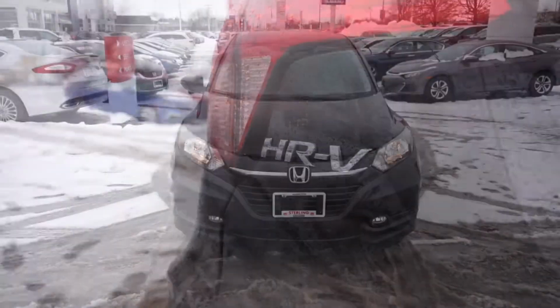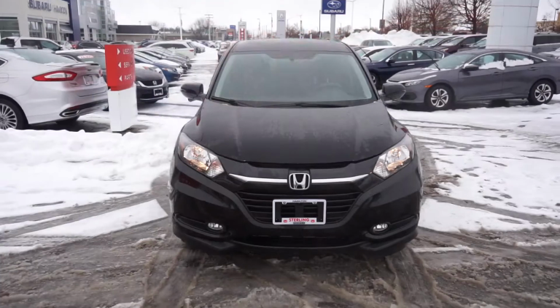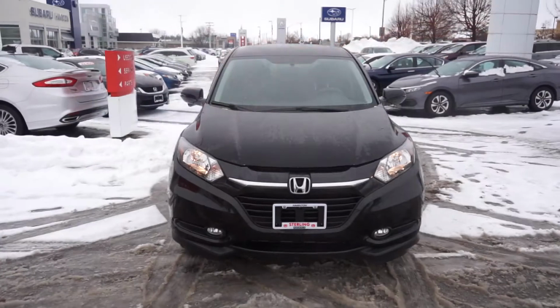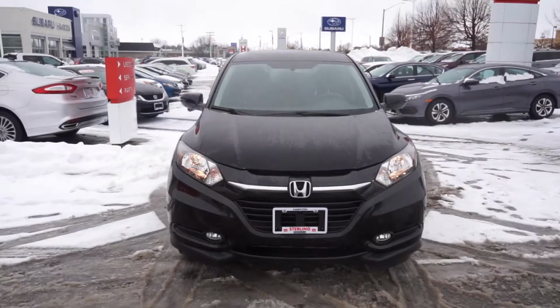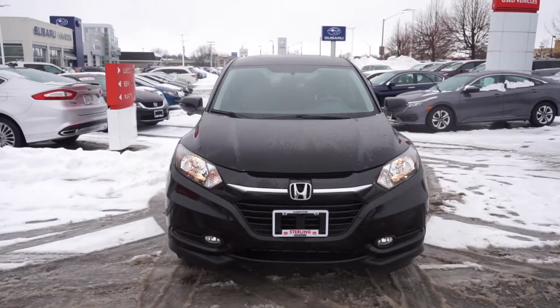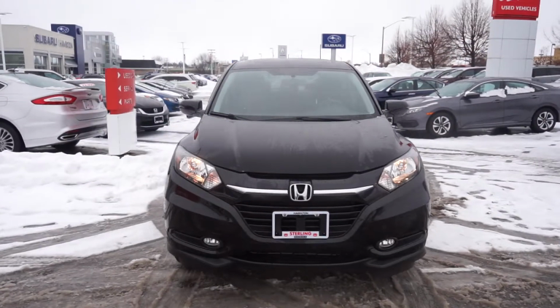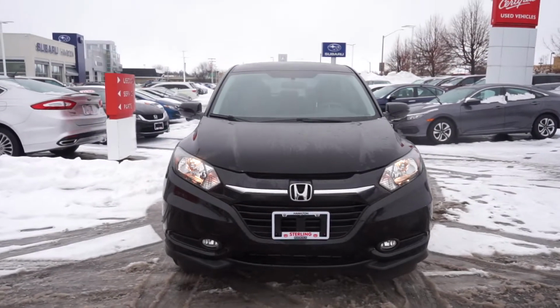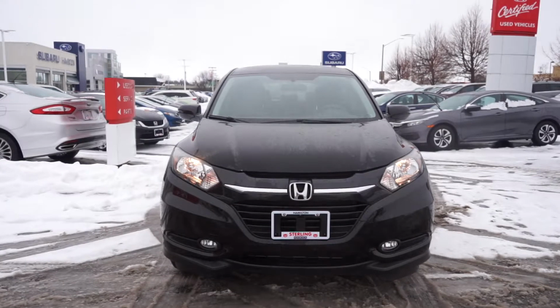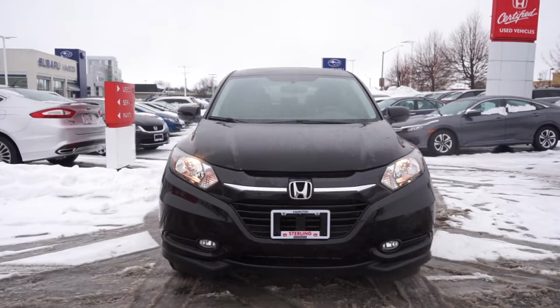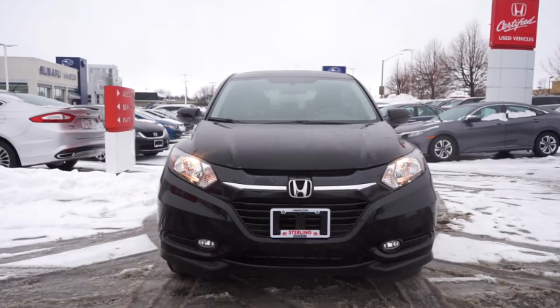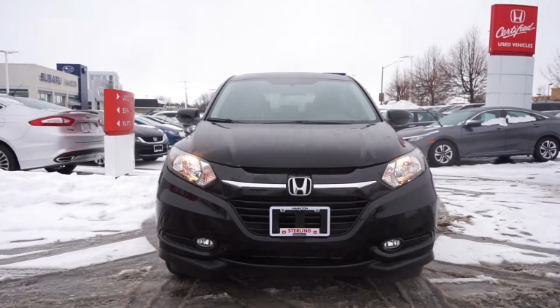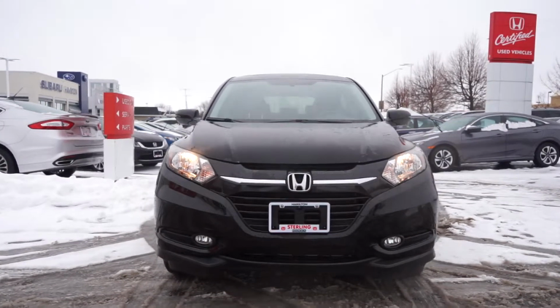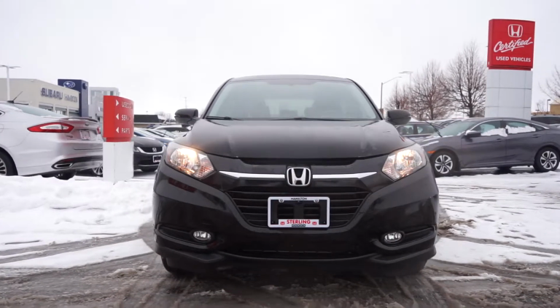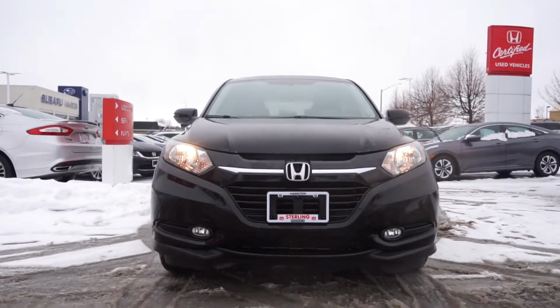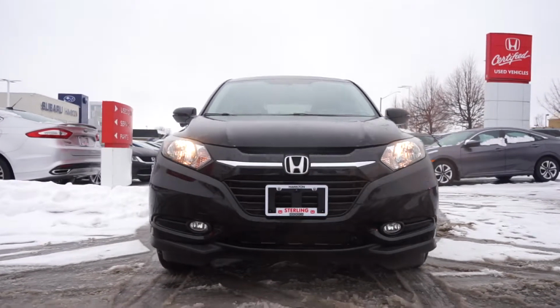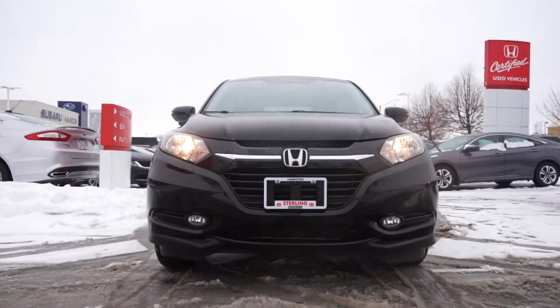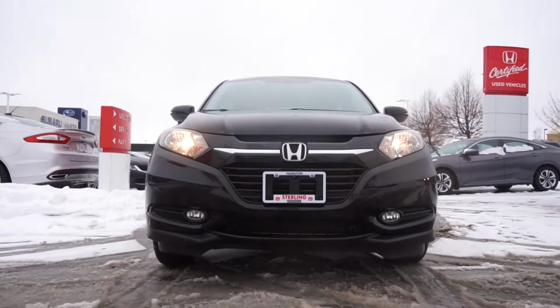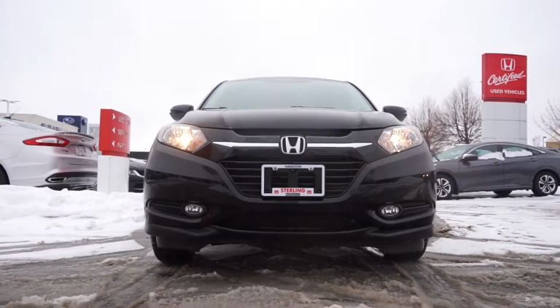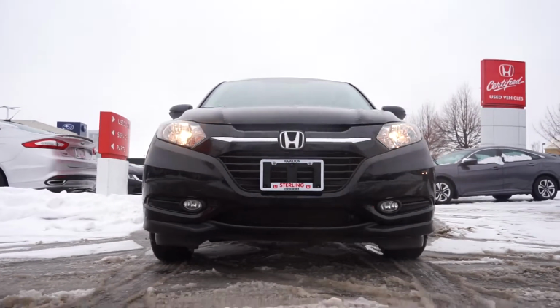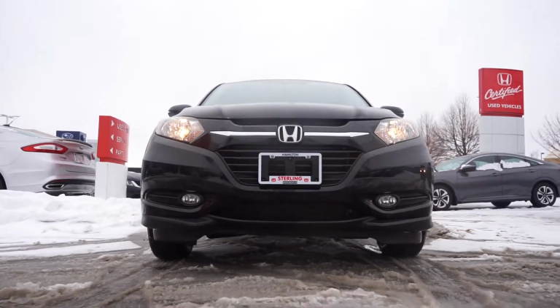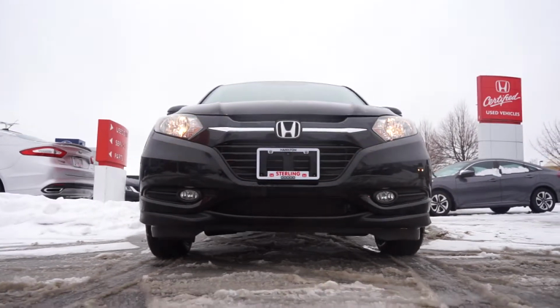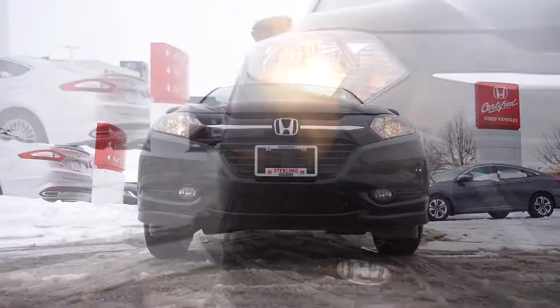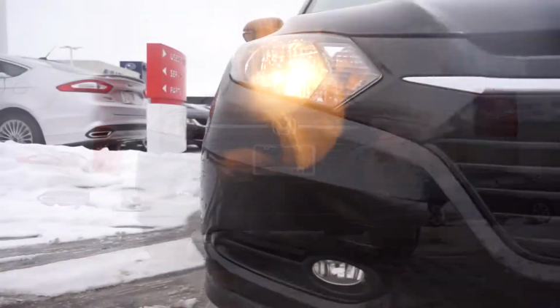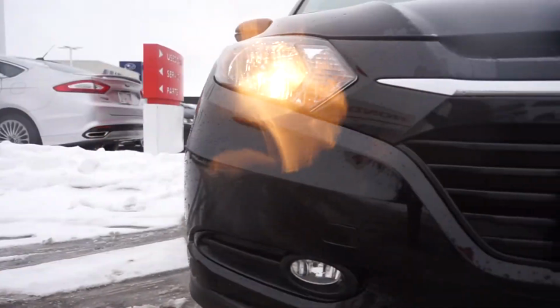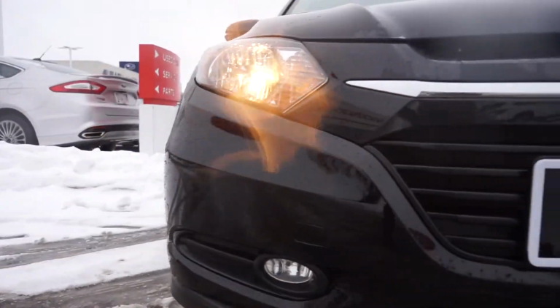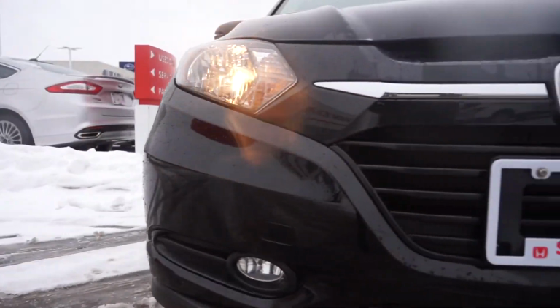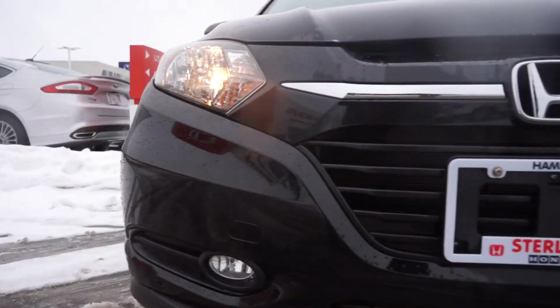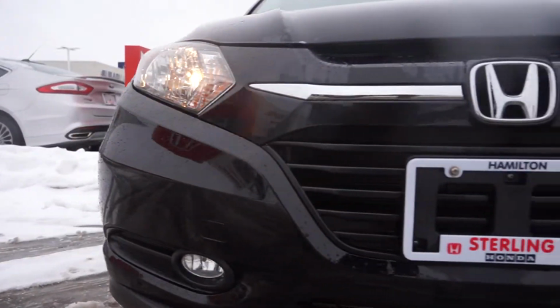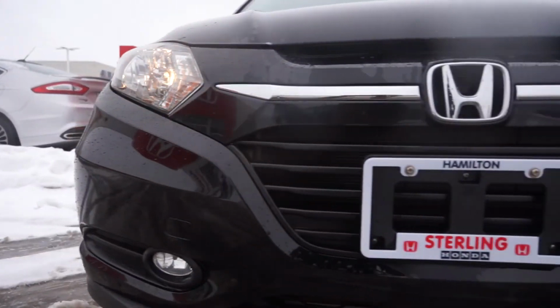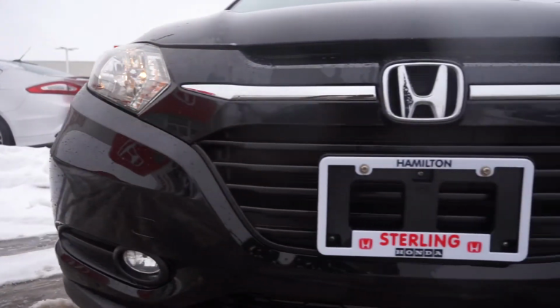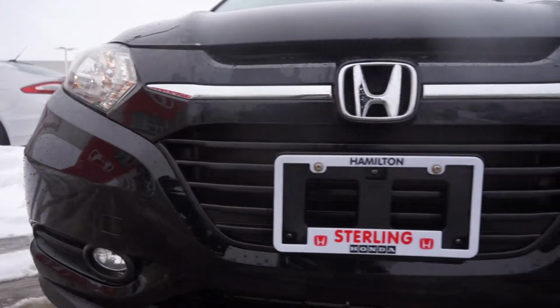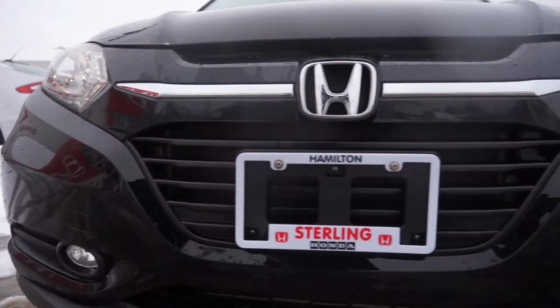Starting off the front end, this is a one-owner vehicle and completely accident-free. The chrome trim, Honda badging, and headlights look immaculate.